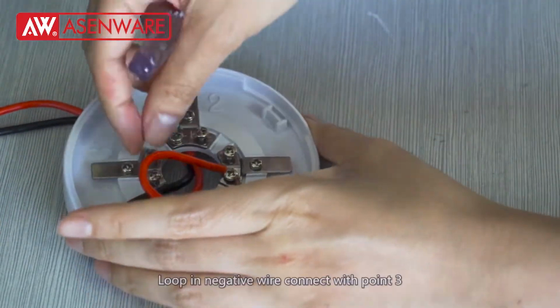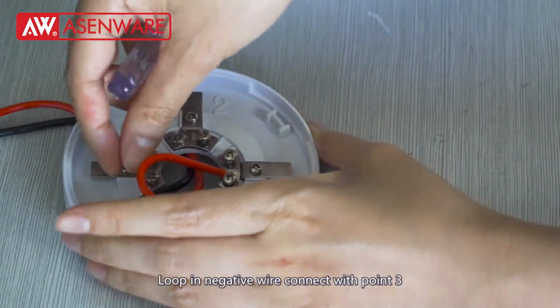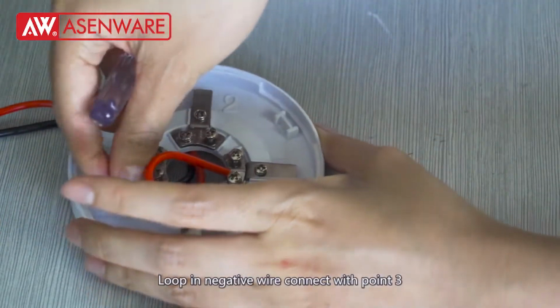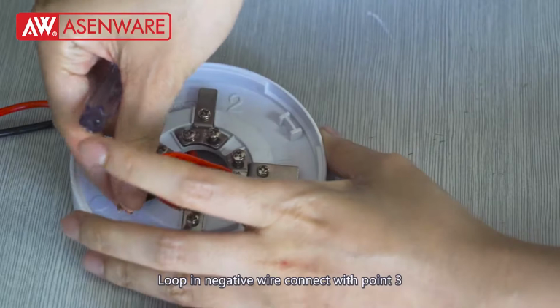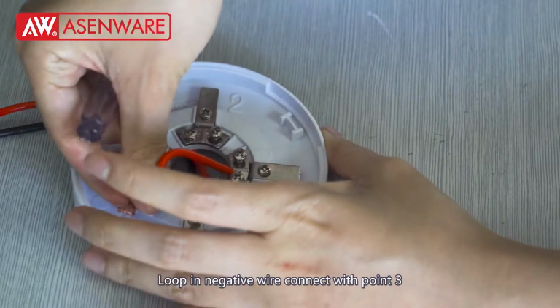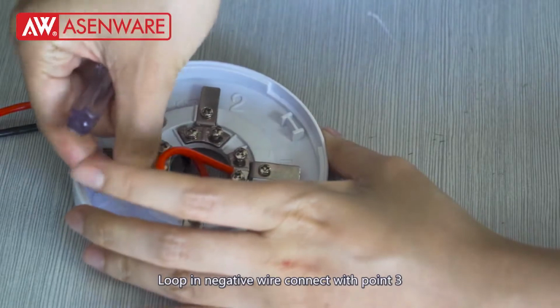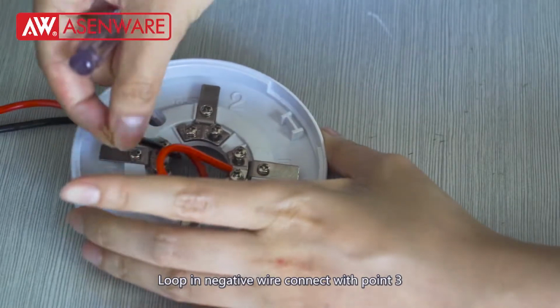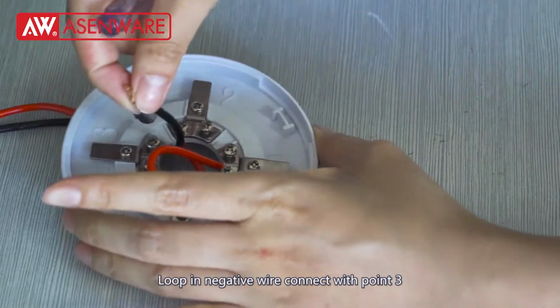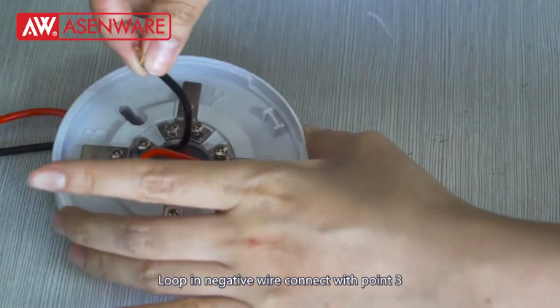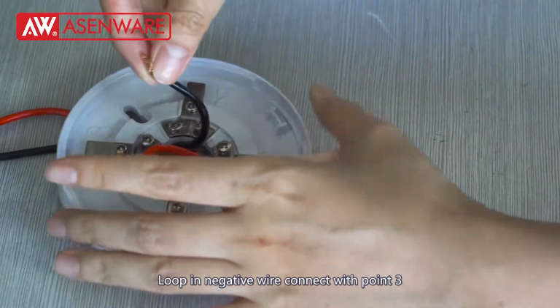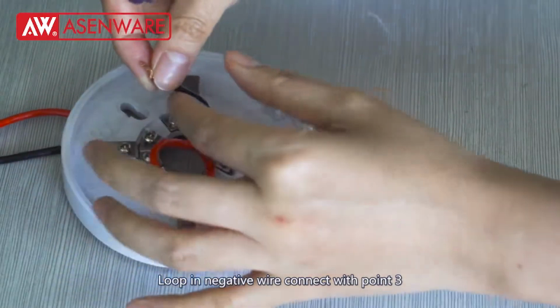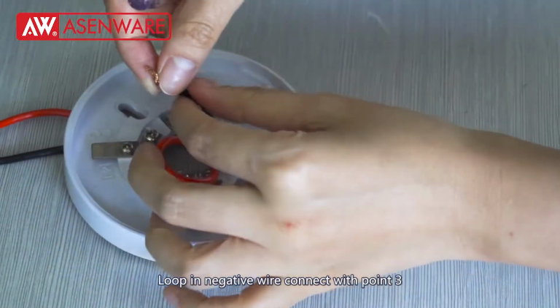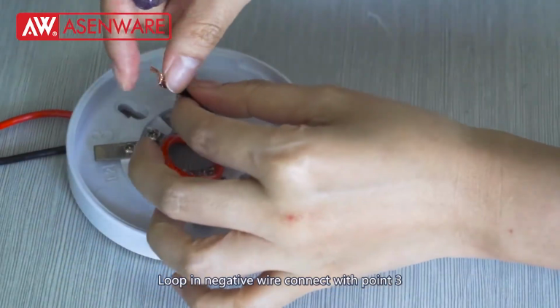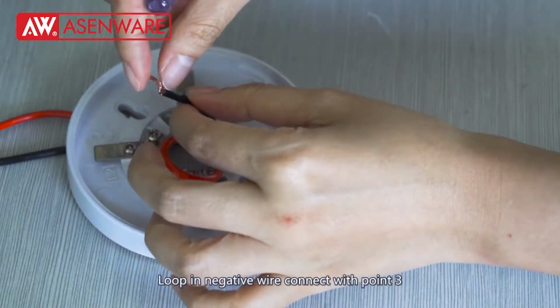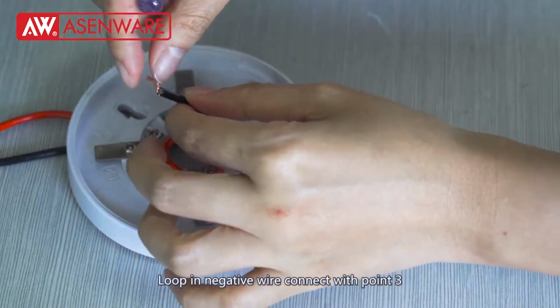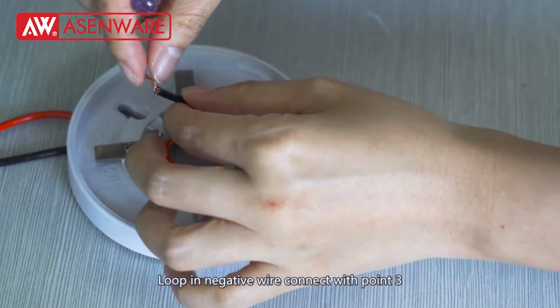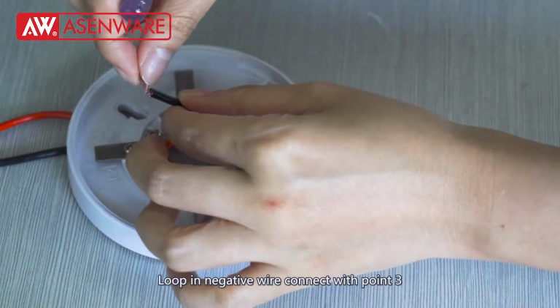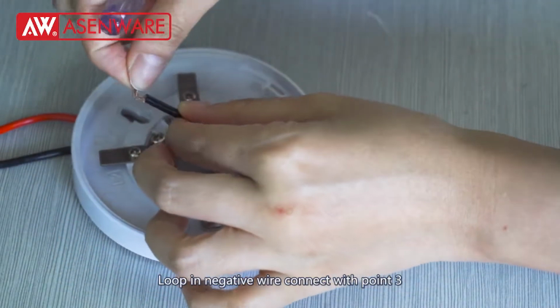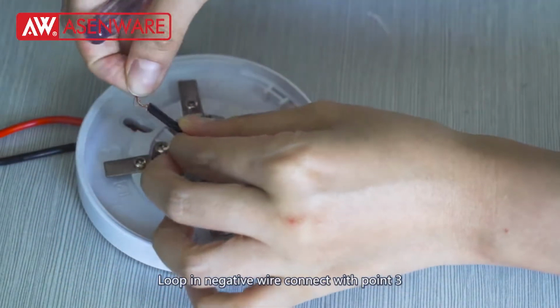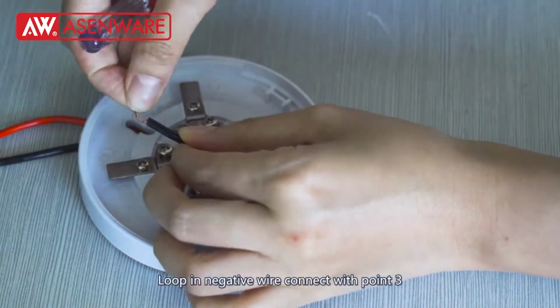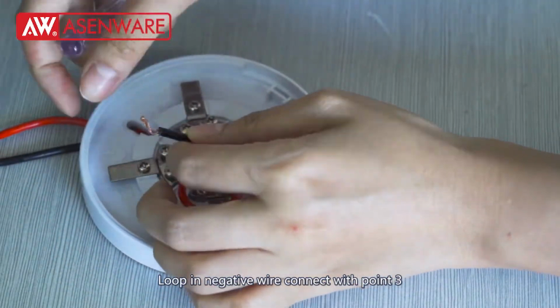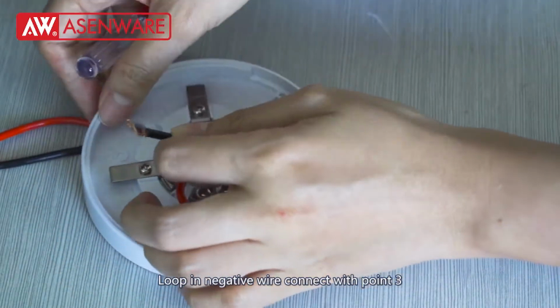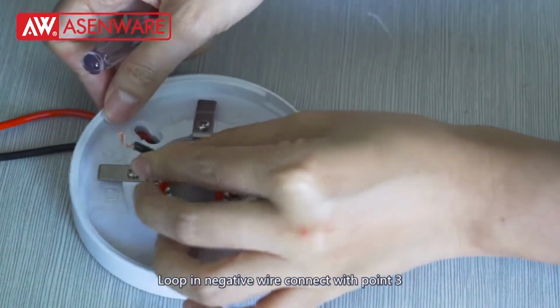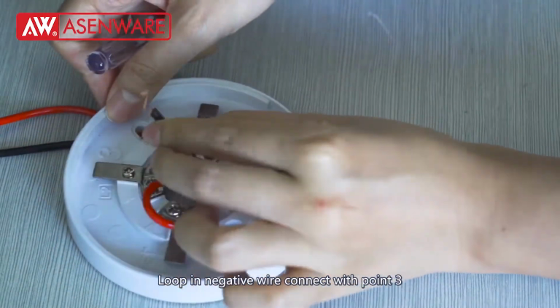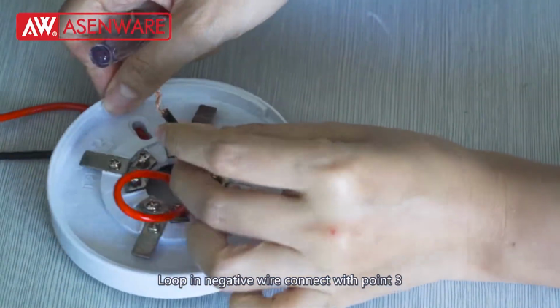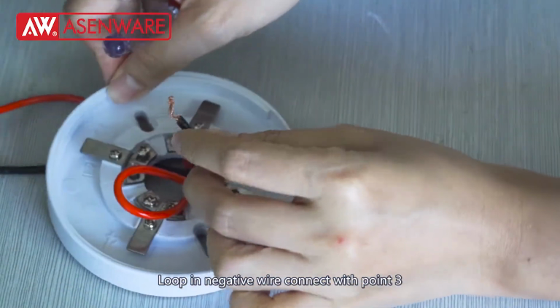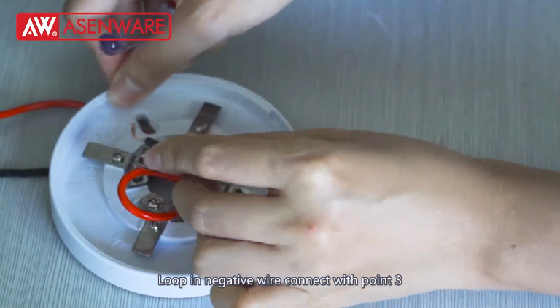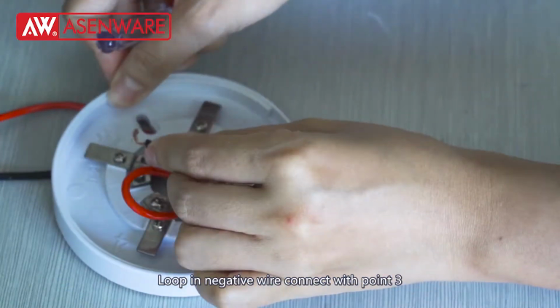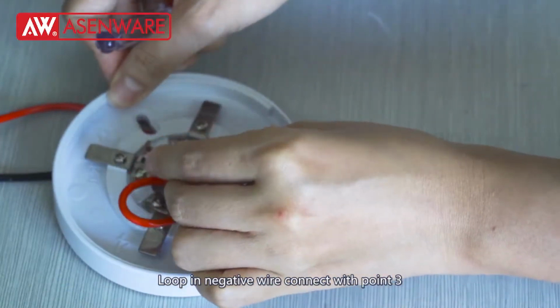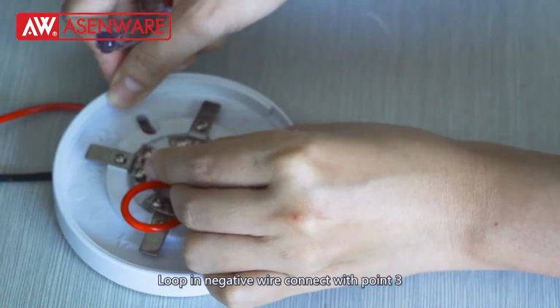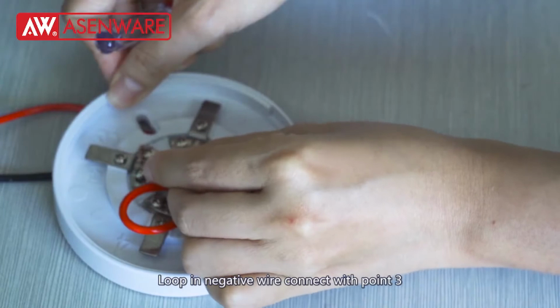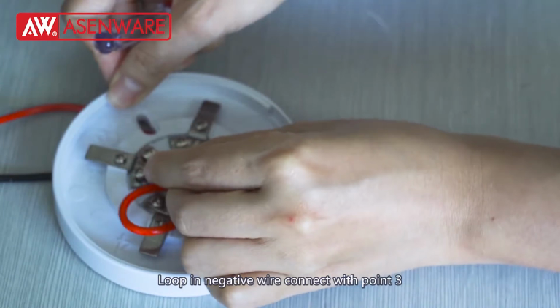The black cable, the negative layer — connect and lock in the negative wire. Lock in the negative layer, connect with terminal 0.3.